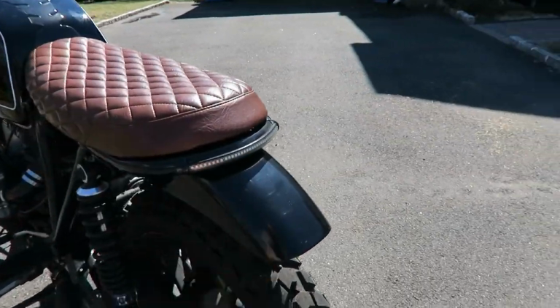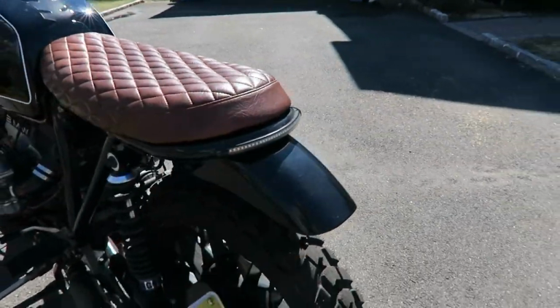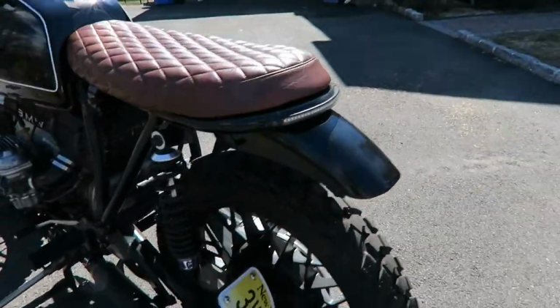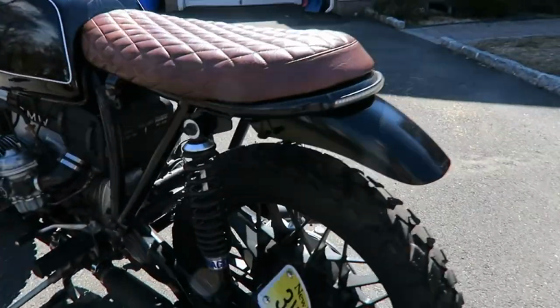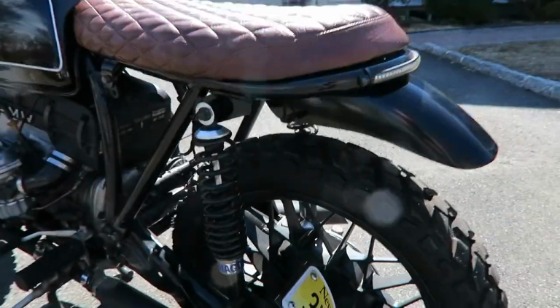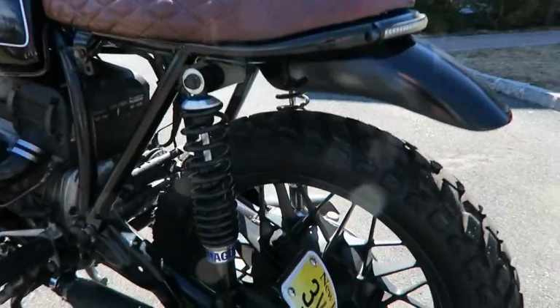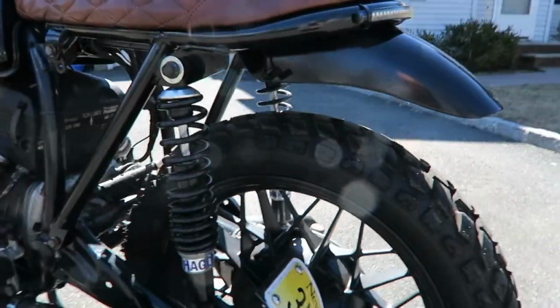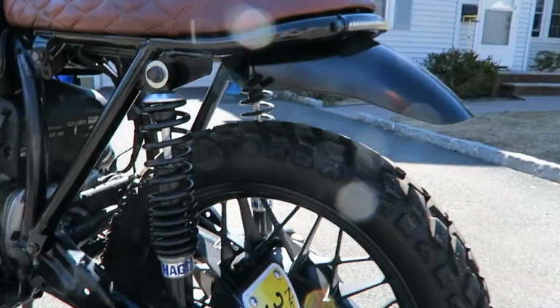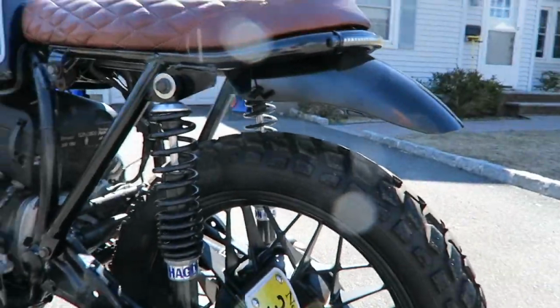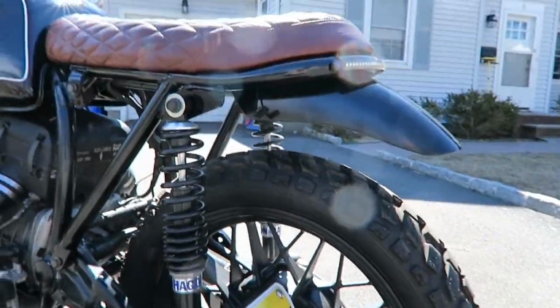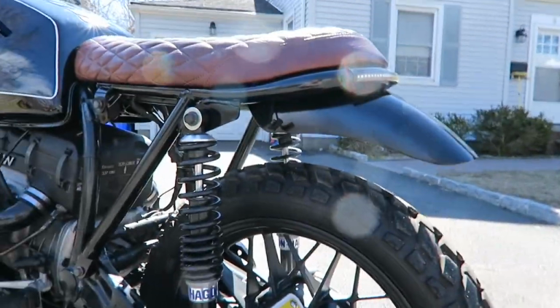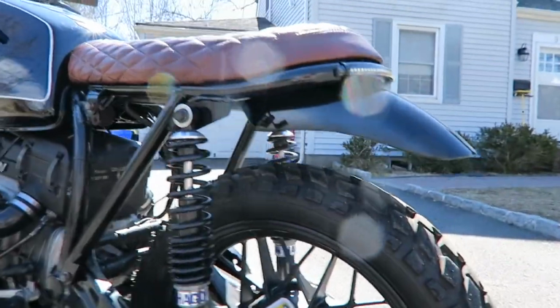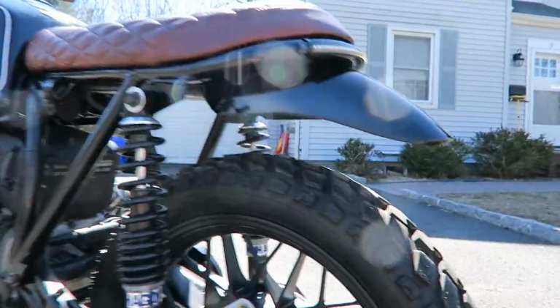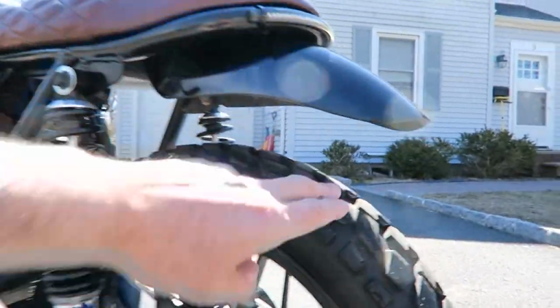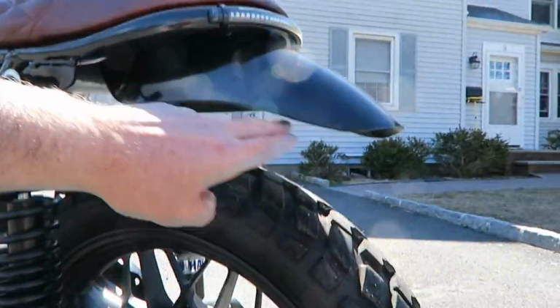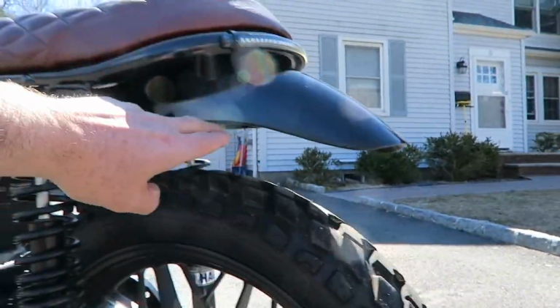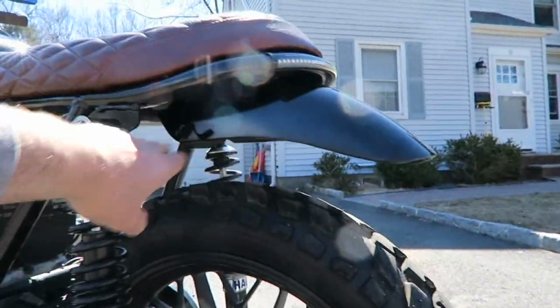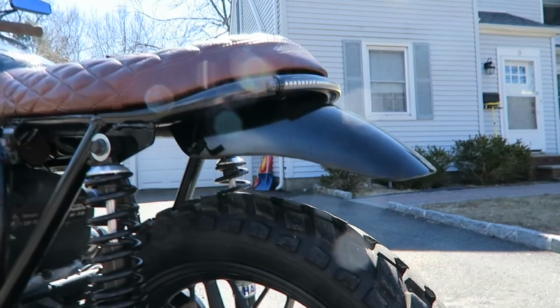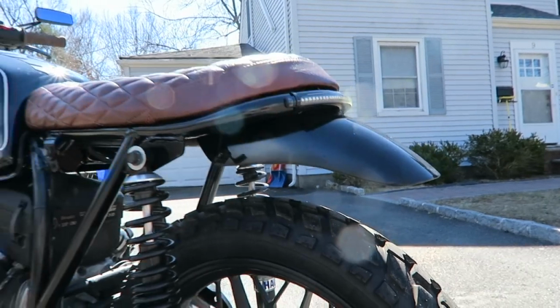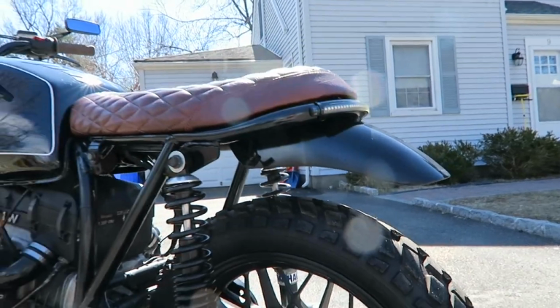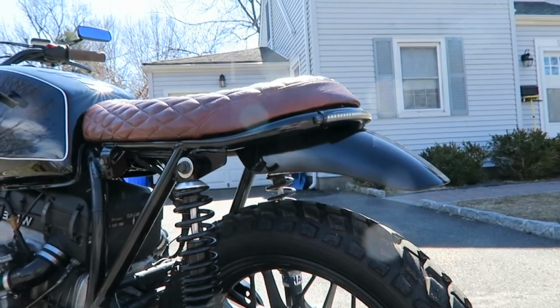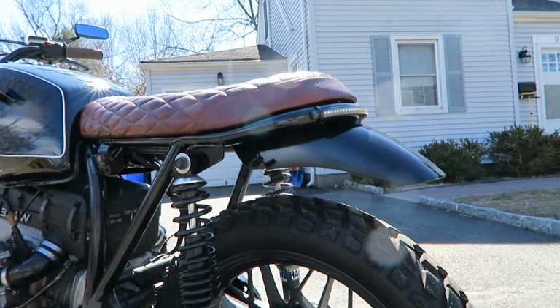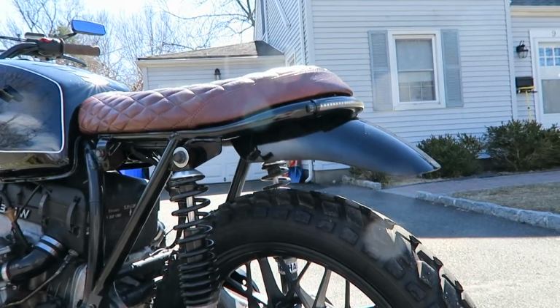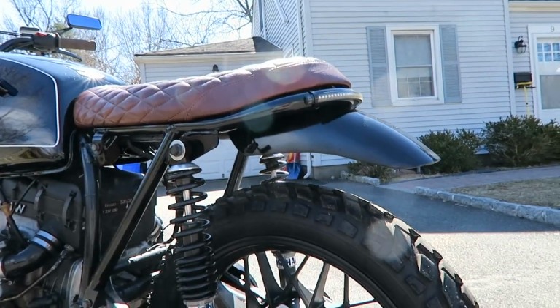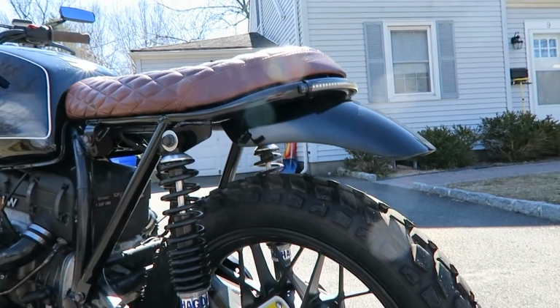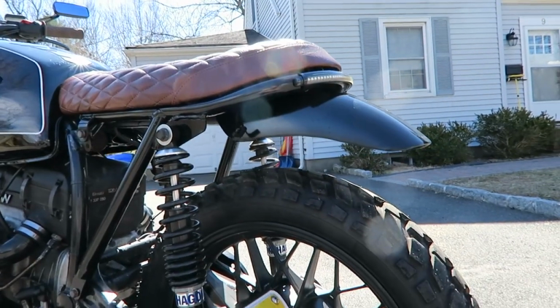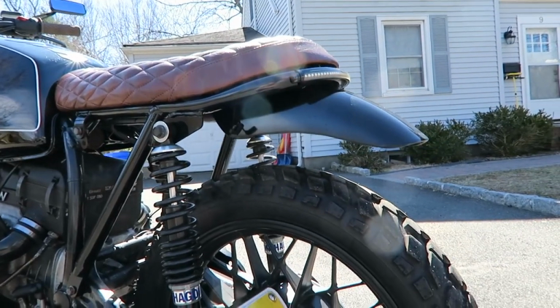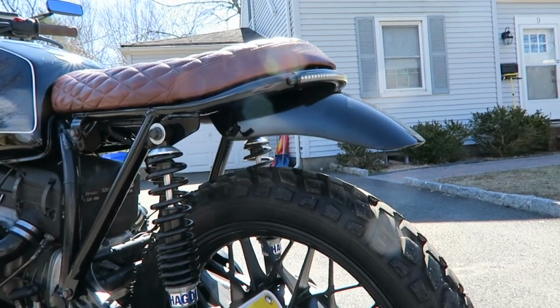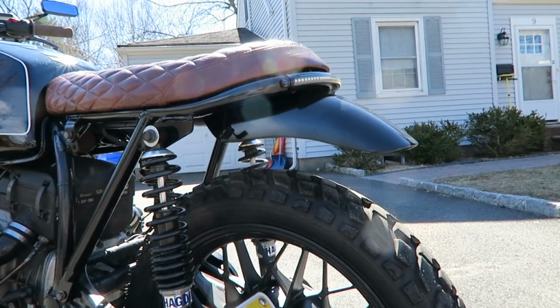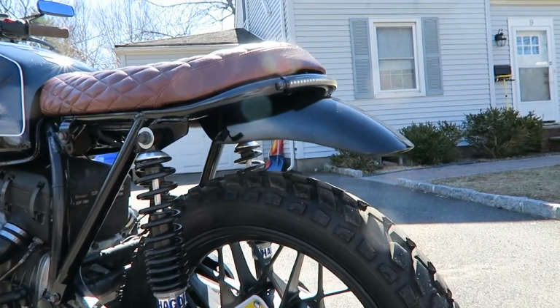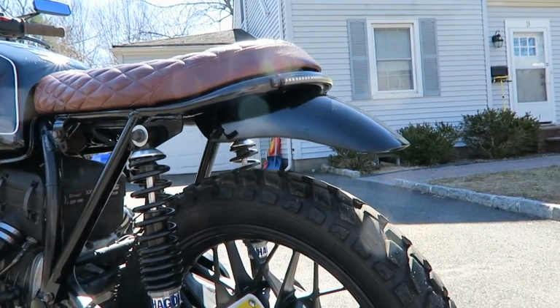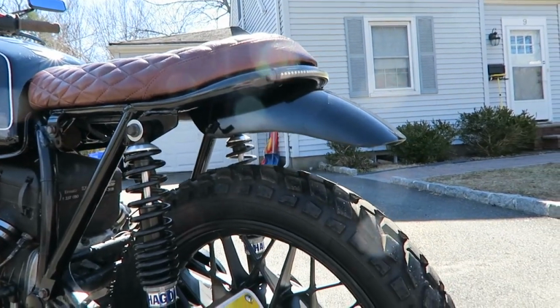I fabricated the rear fender — just cut the old fender so I have some kind of mud protection and rain protection.